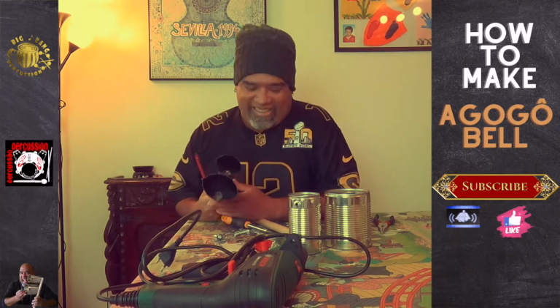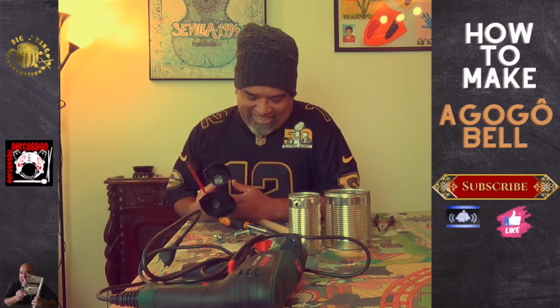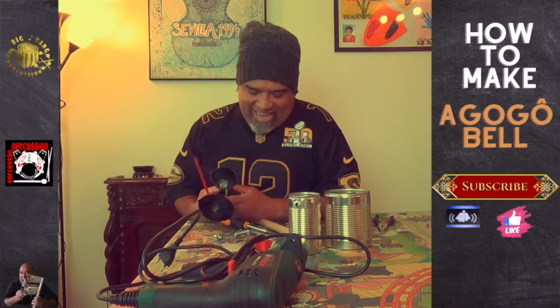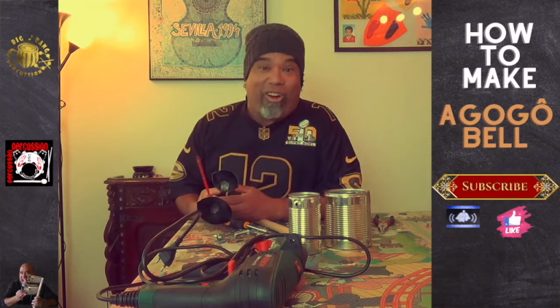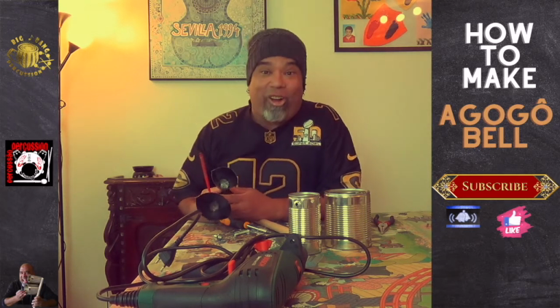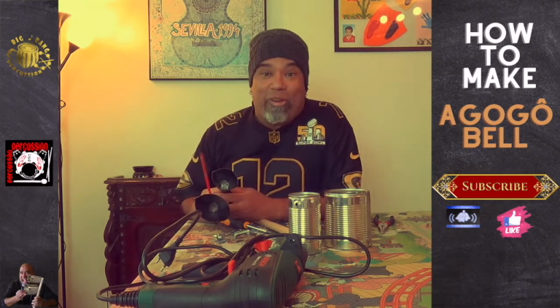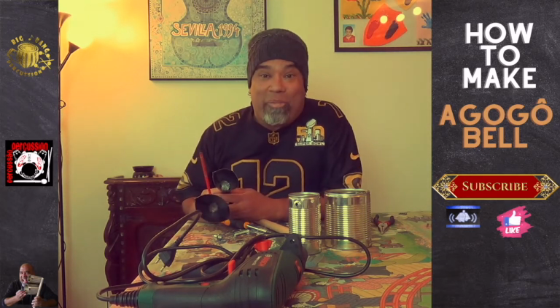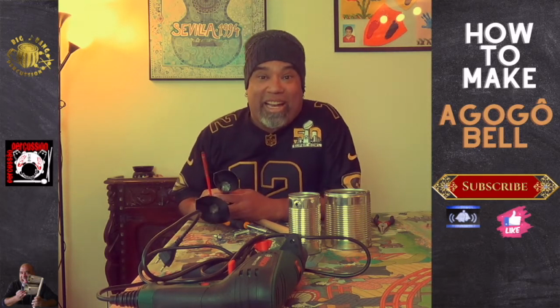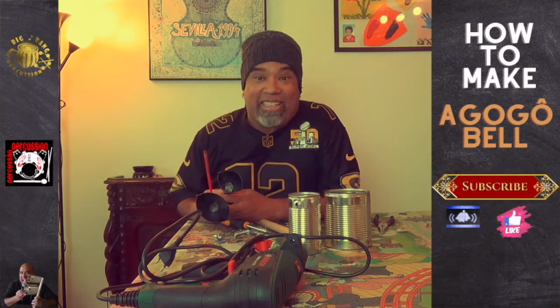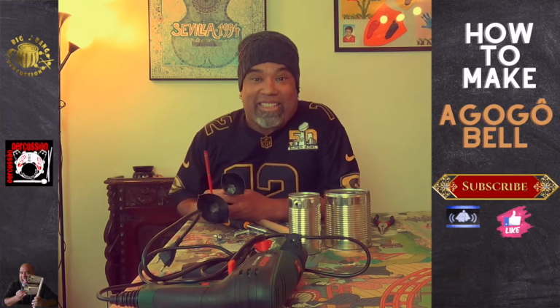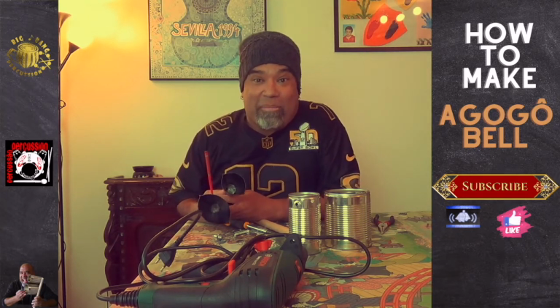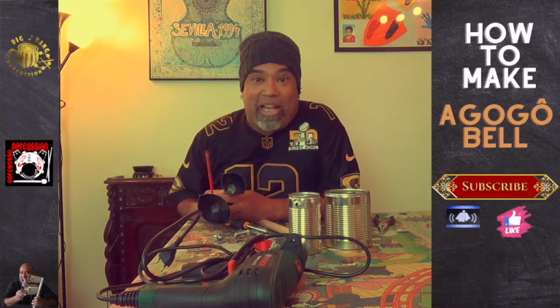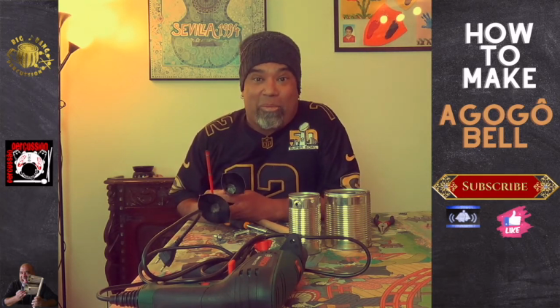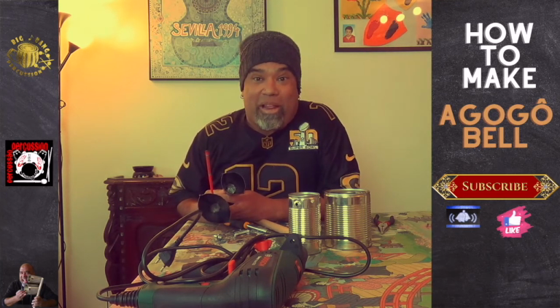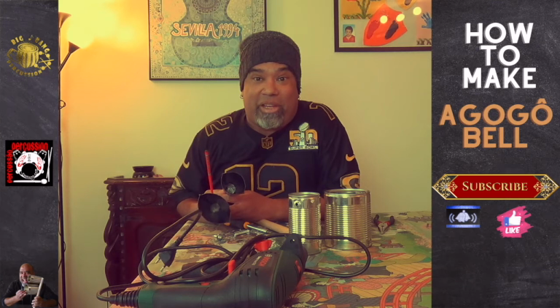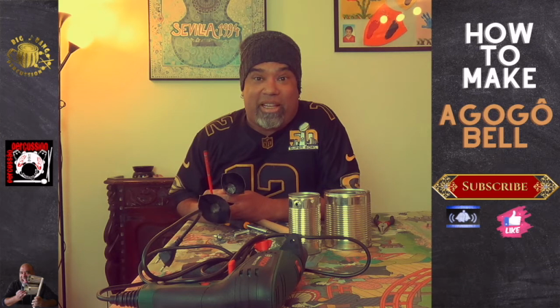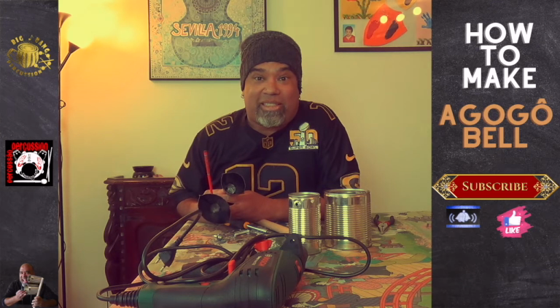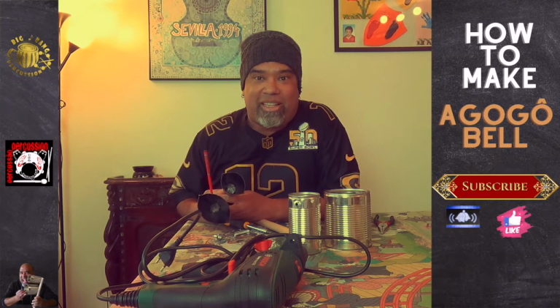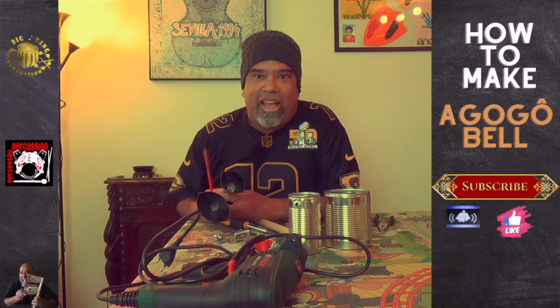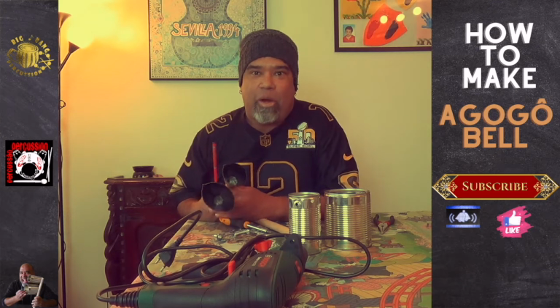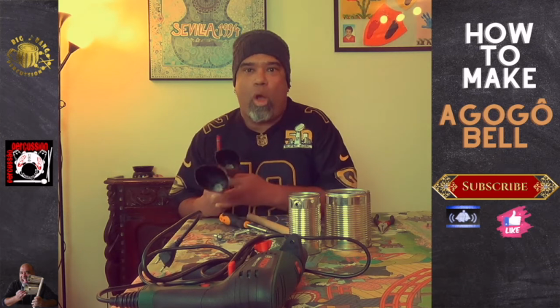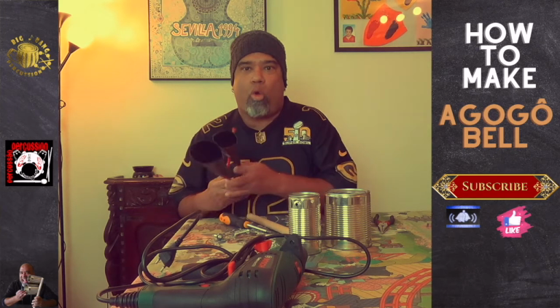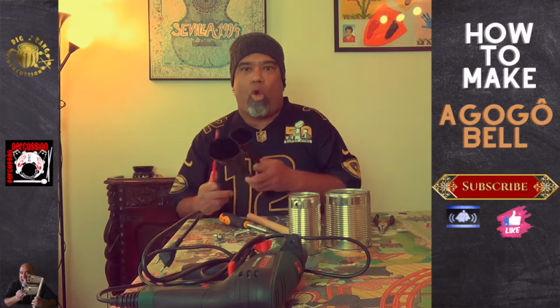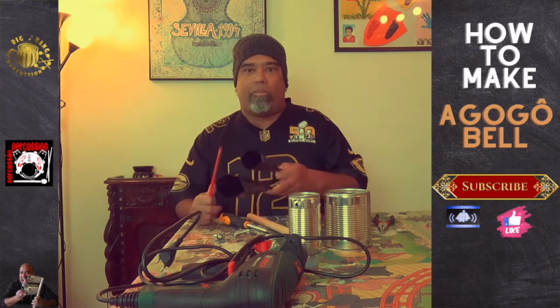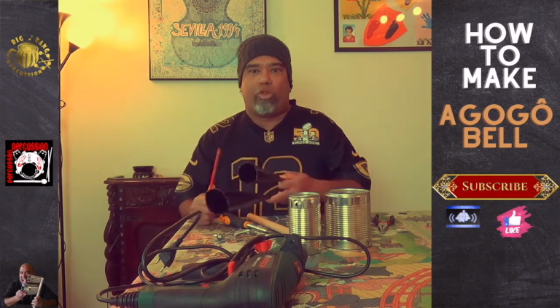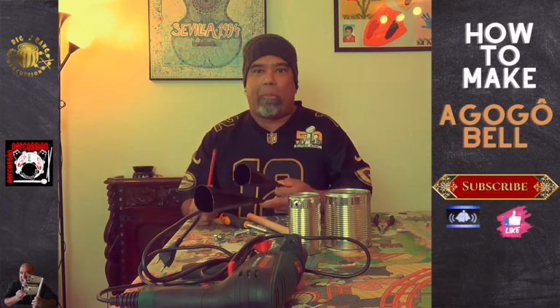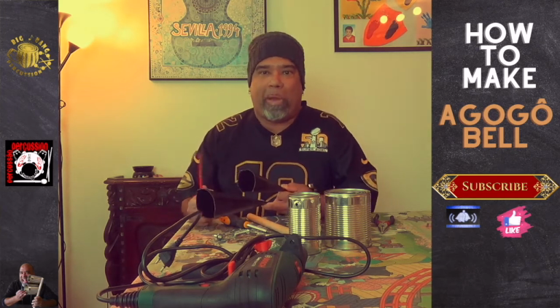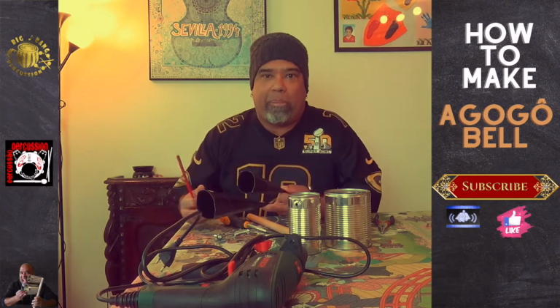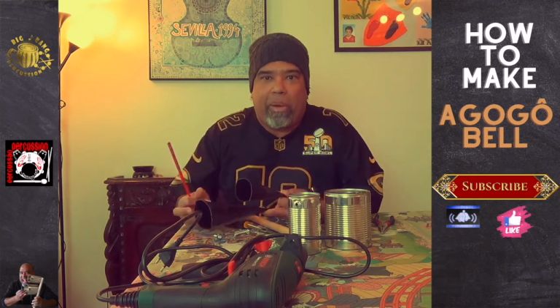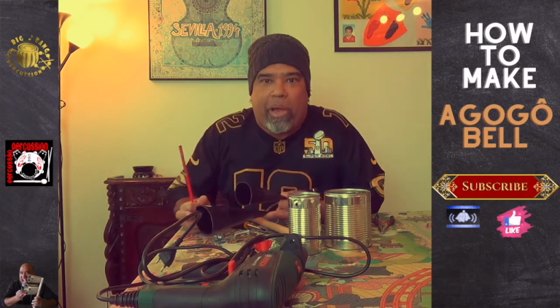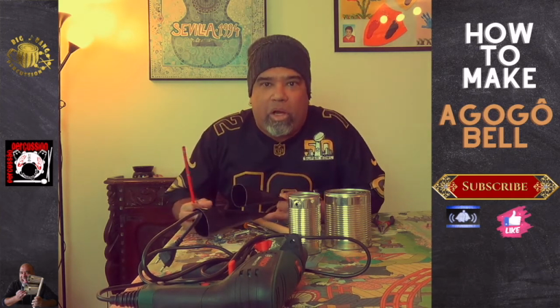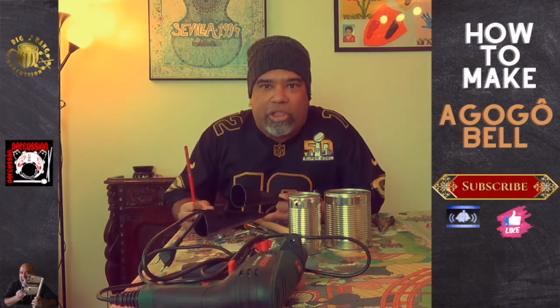Hello, hello everybody. This is Emiliano Benevides and welcome to Big Bang Percussion.